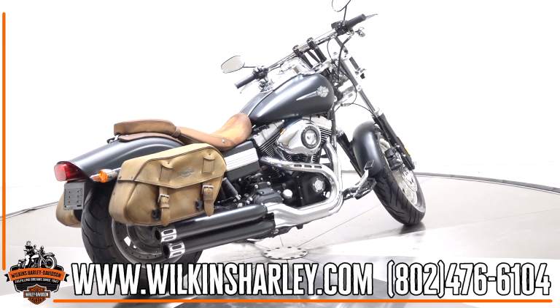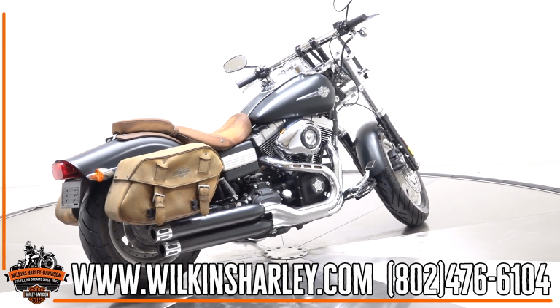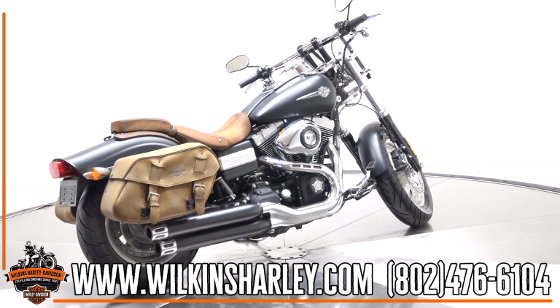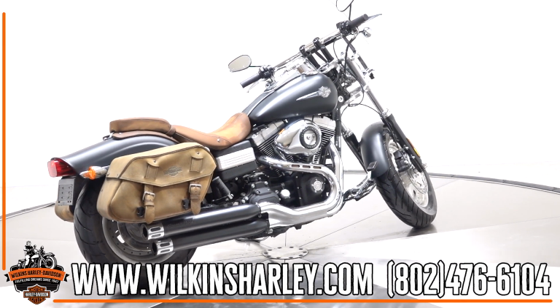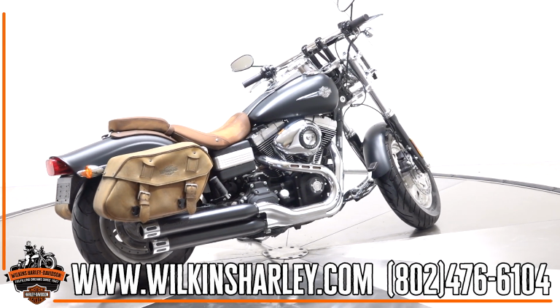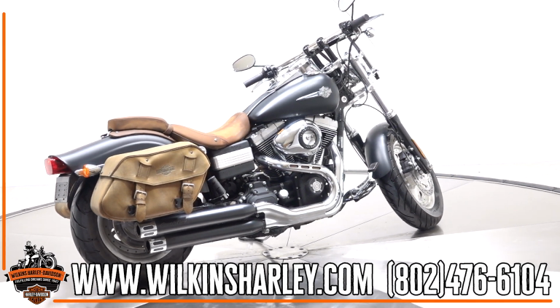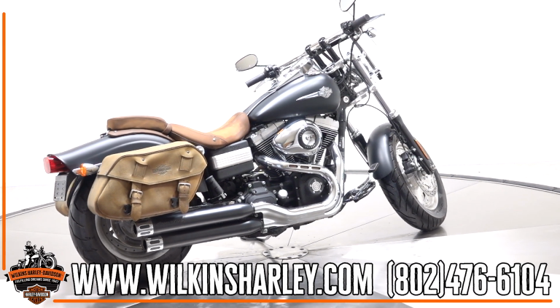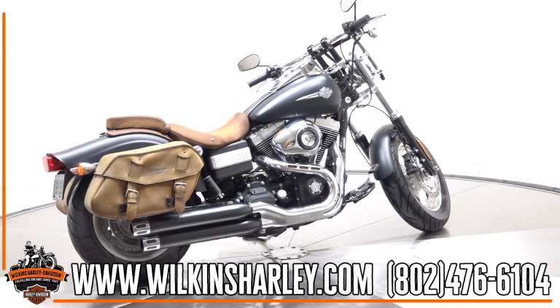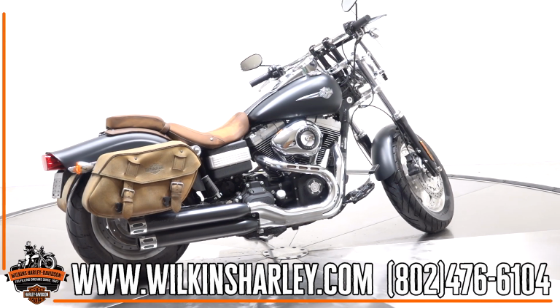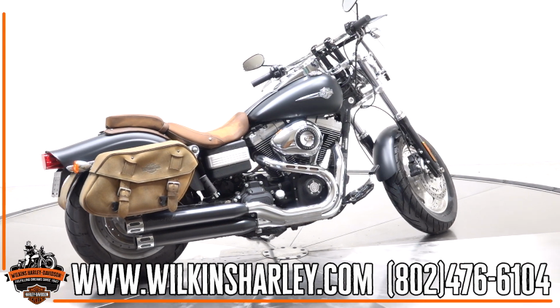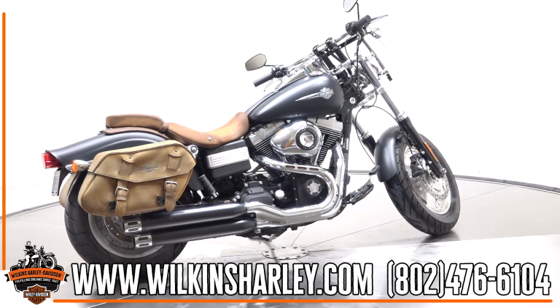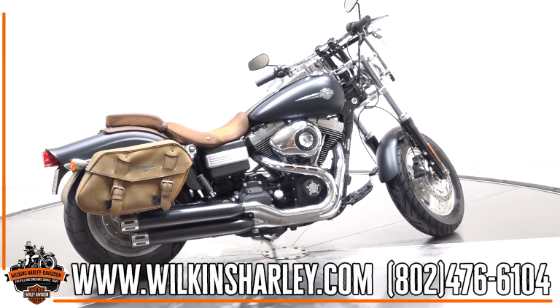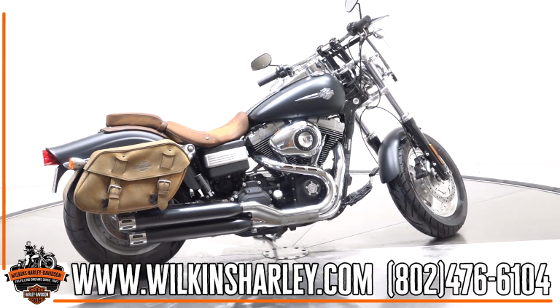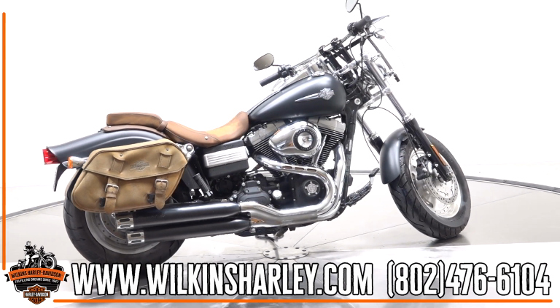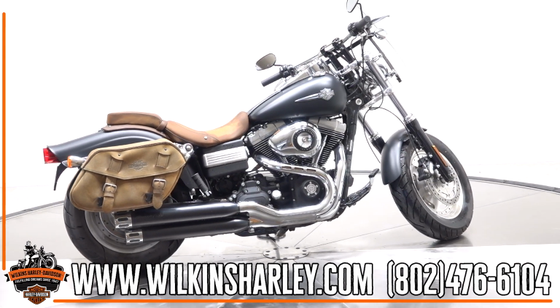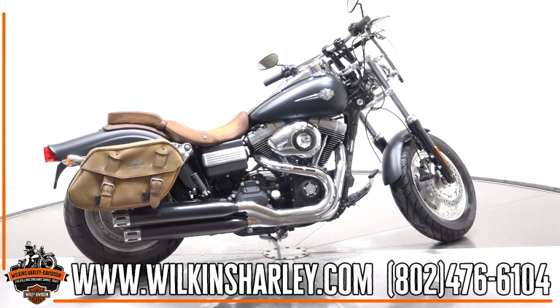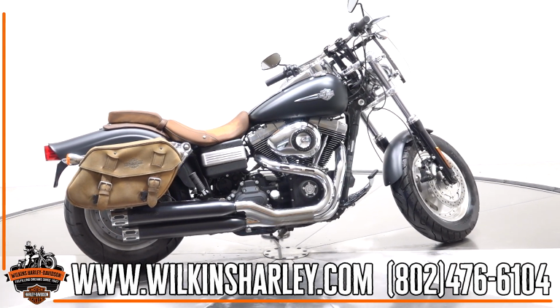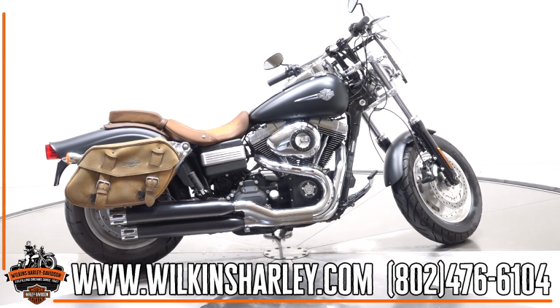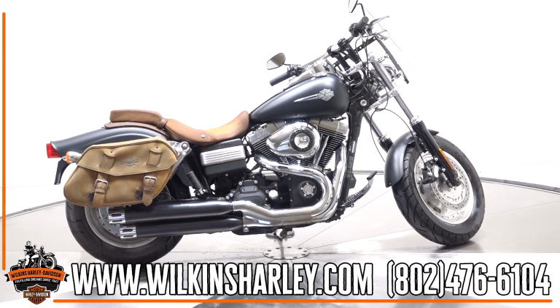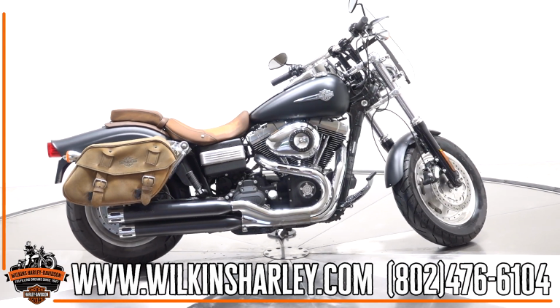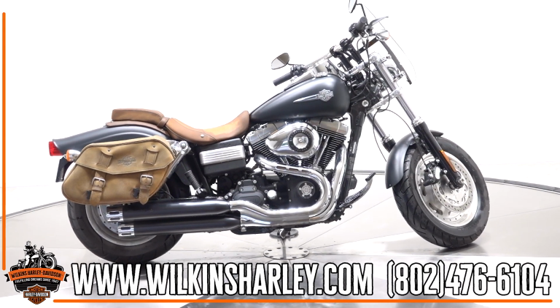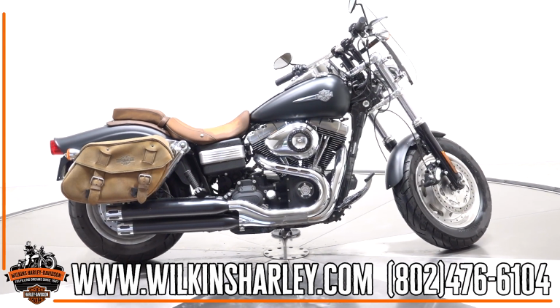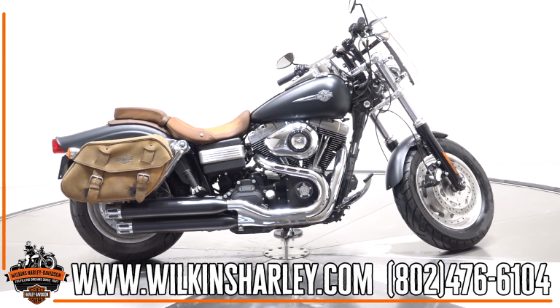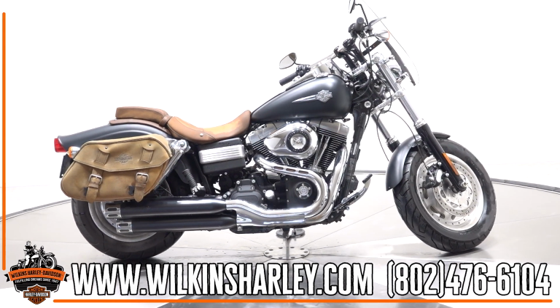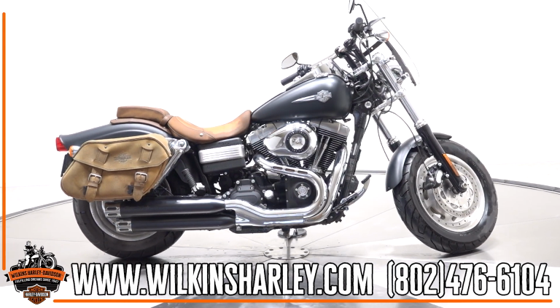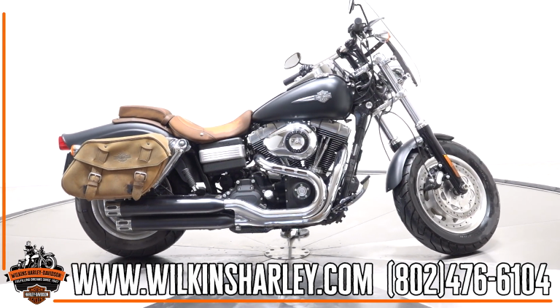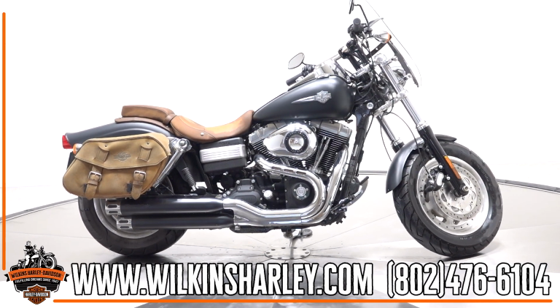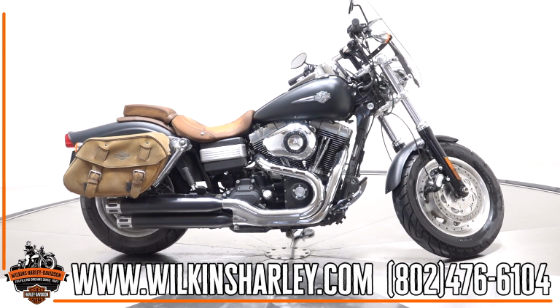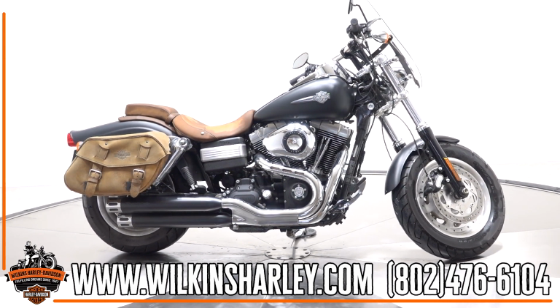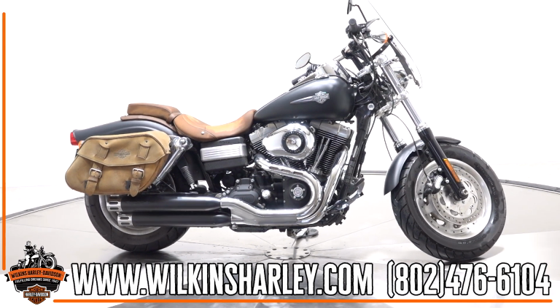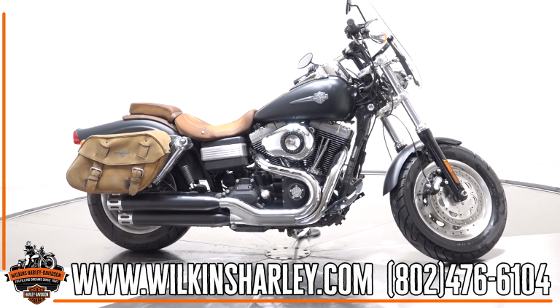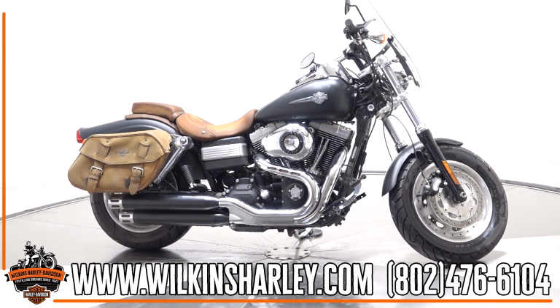If you have any questions about this bike or any other bike we have here at Wilkins, give us a shout at 802-476-6104.